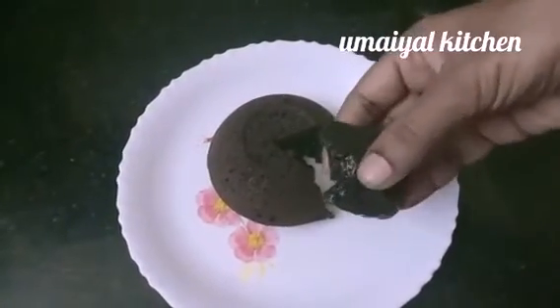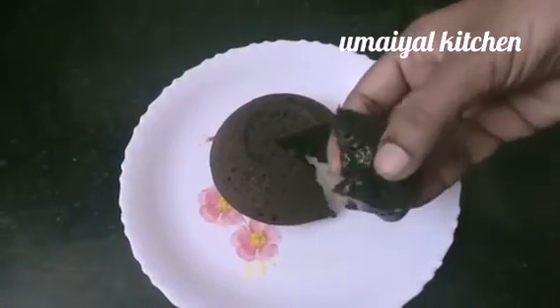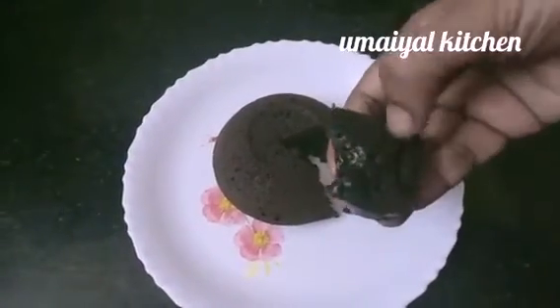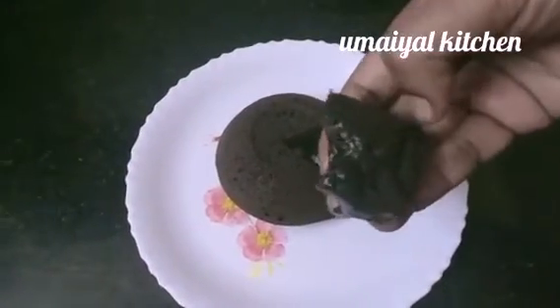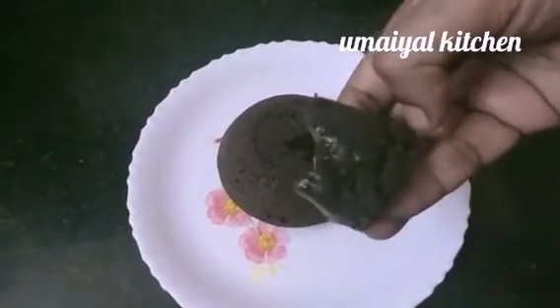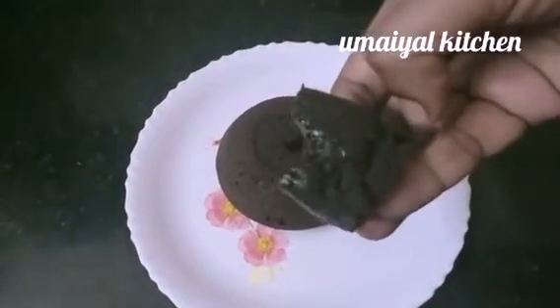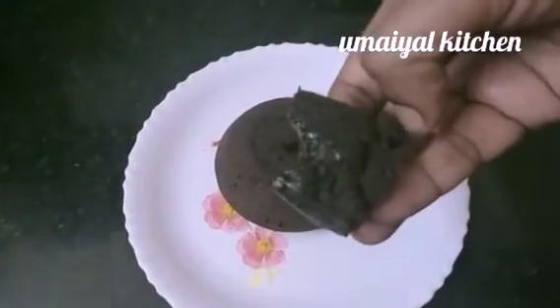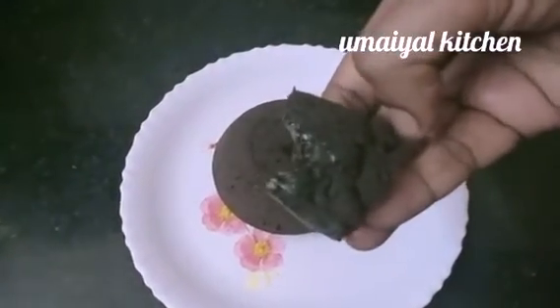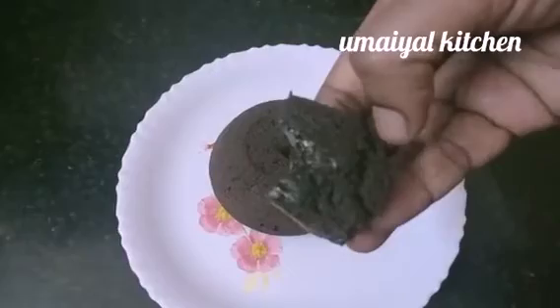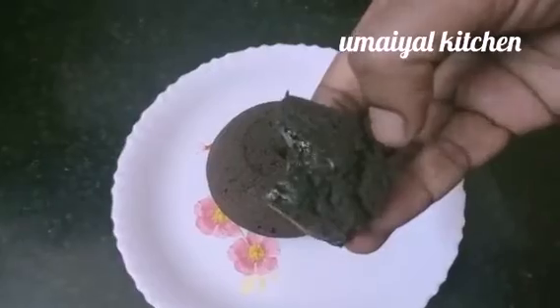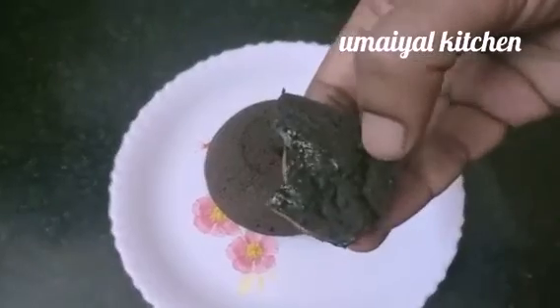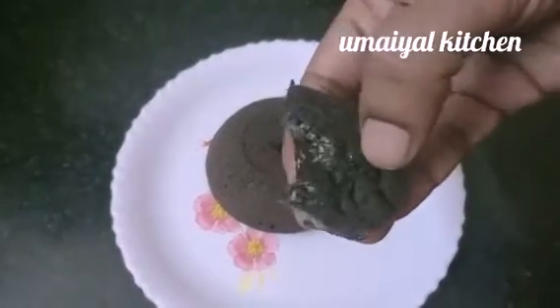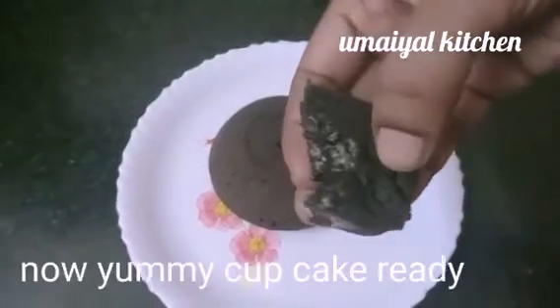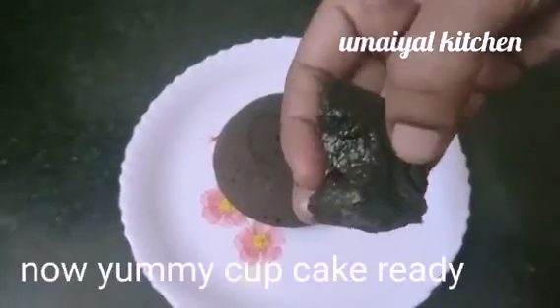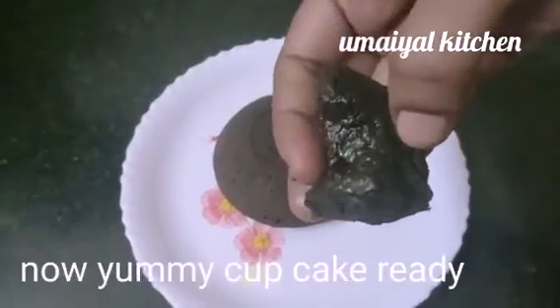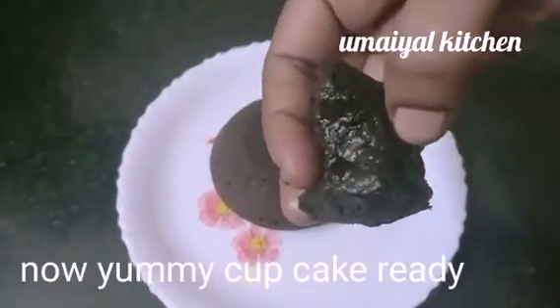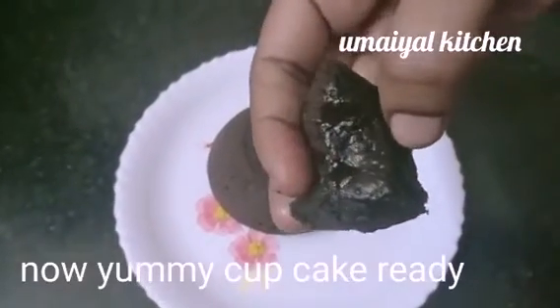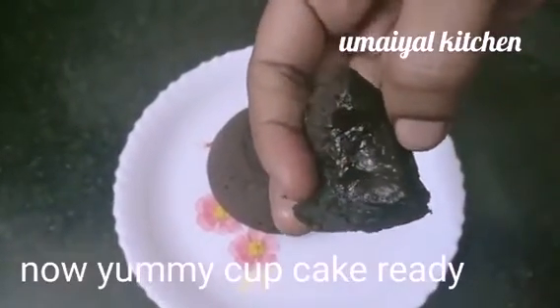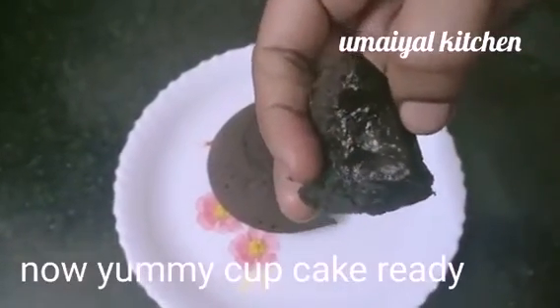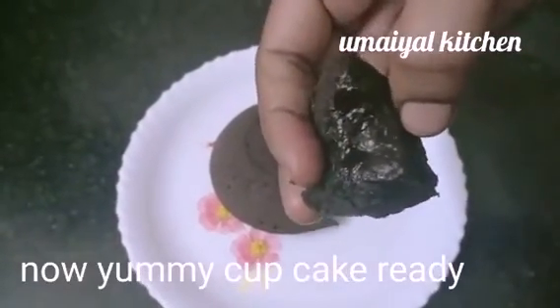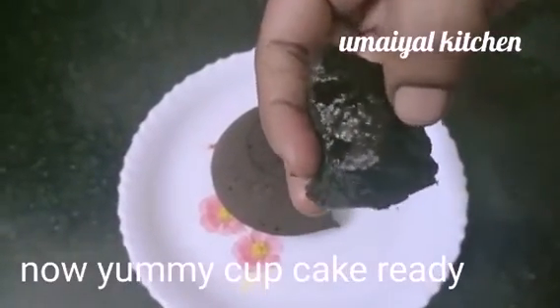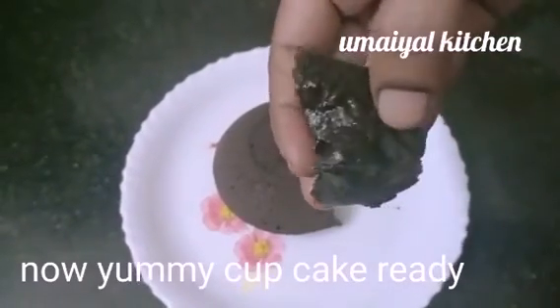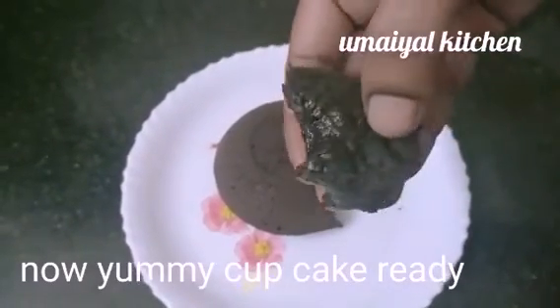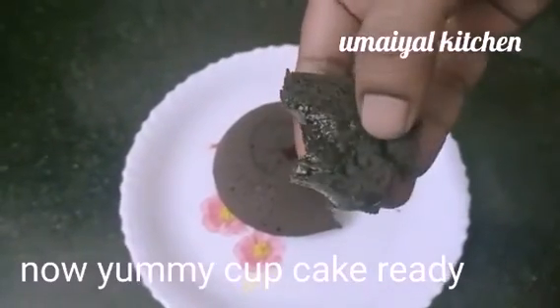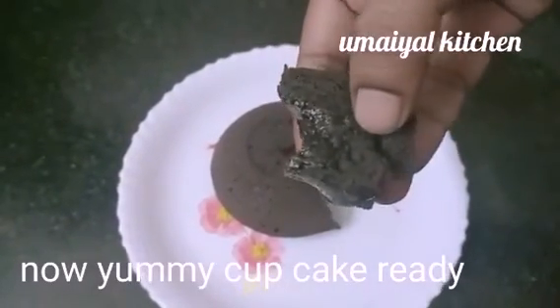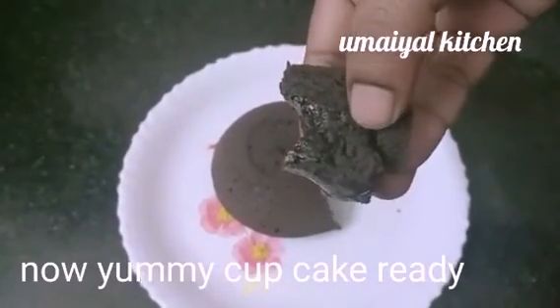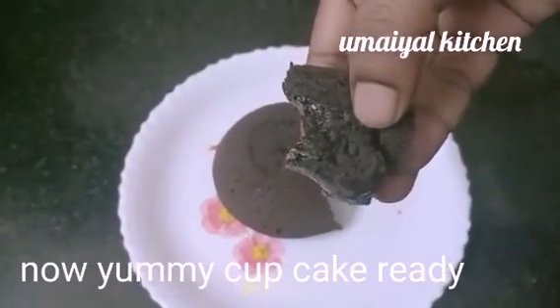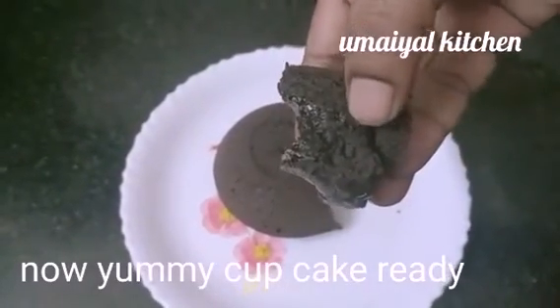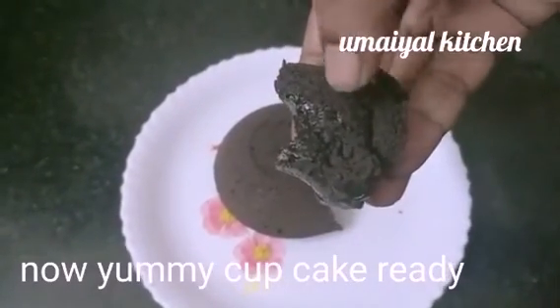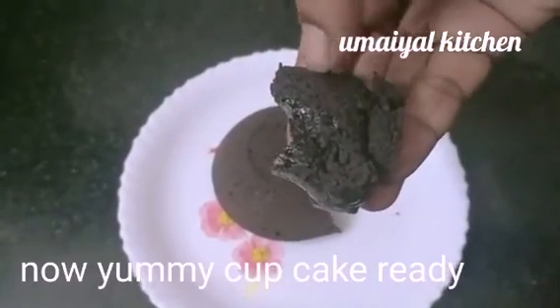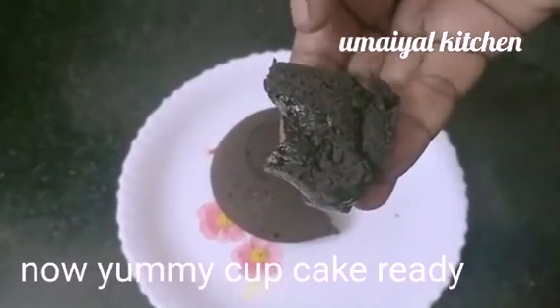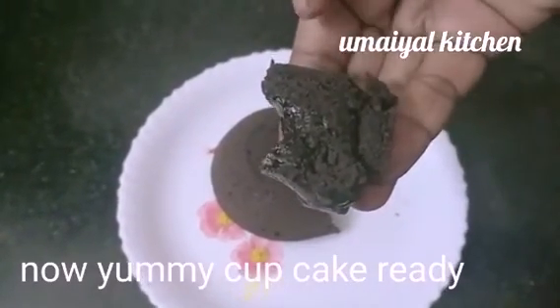You can see it's very soft and soft chocolate, so you can try it.